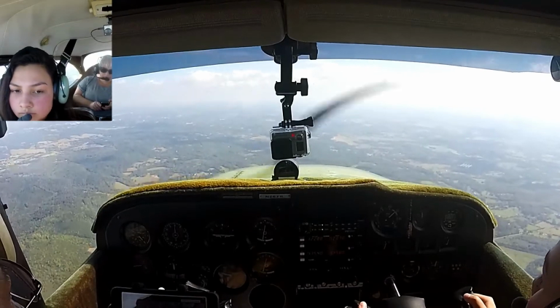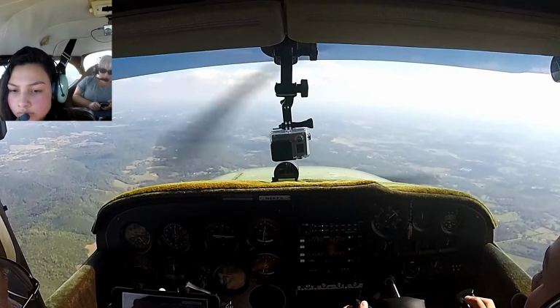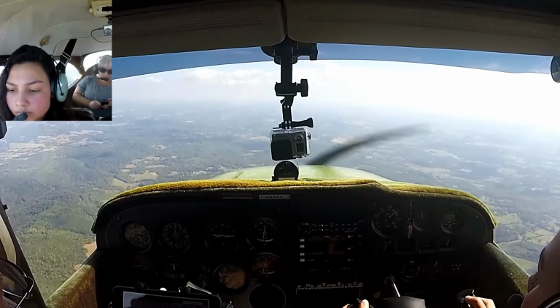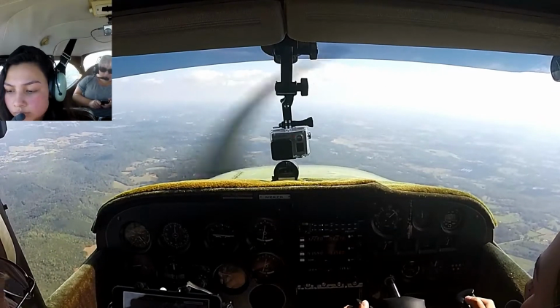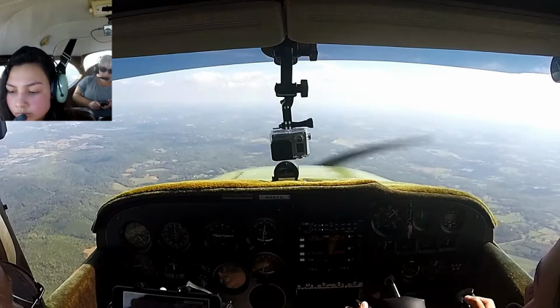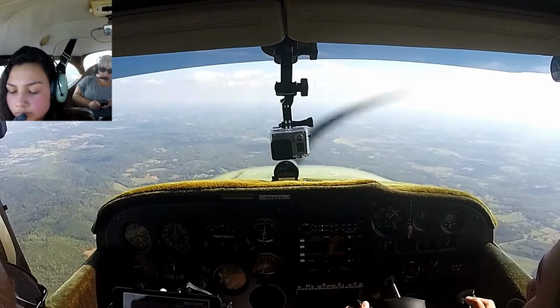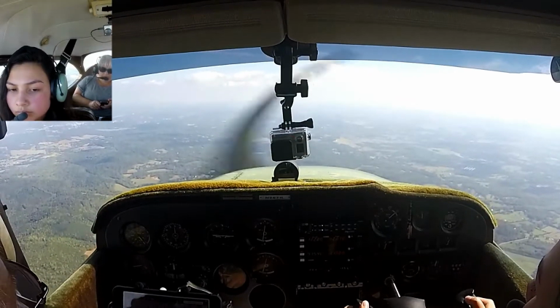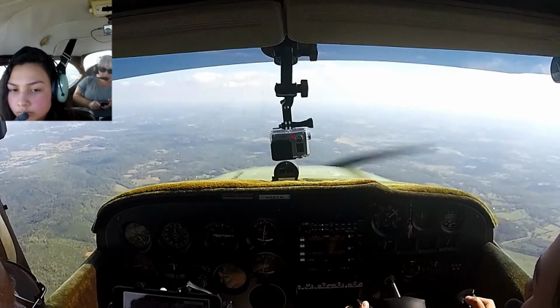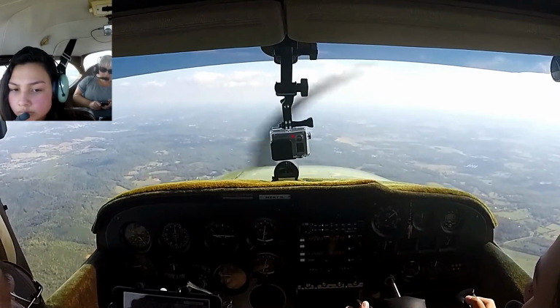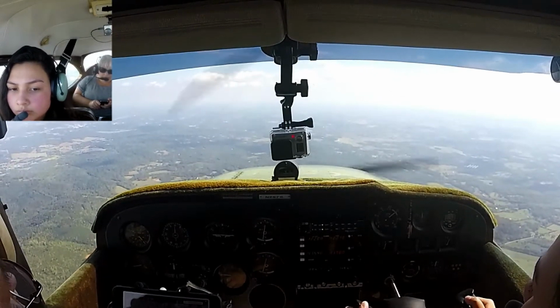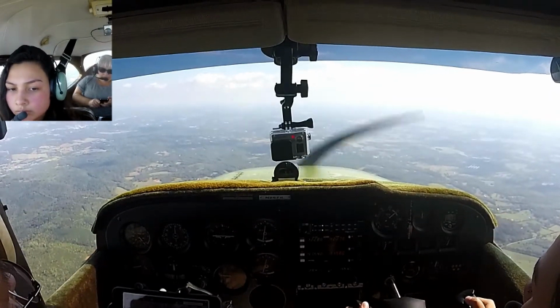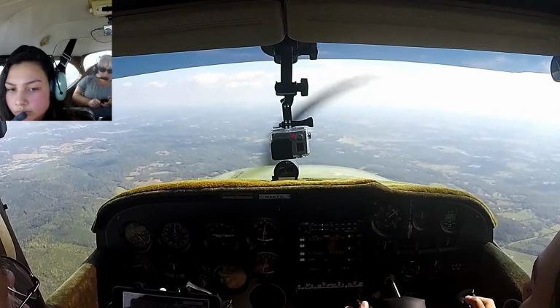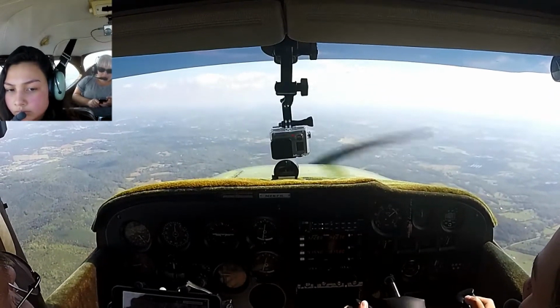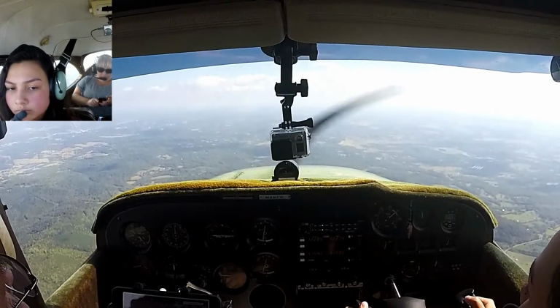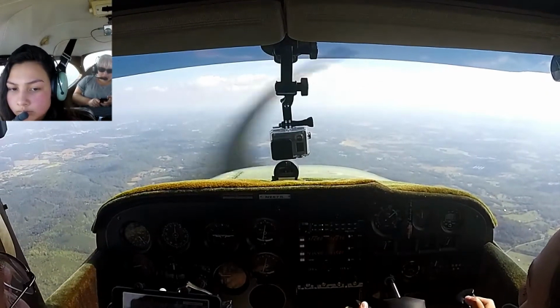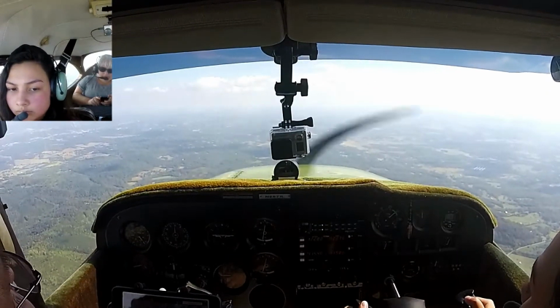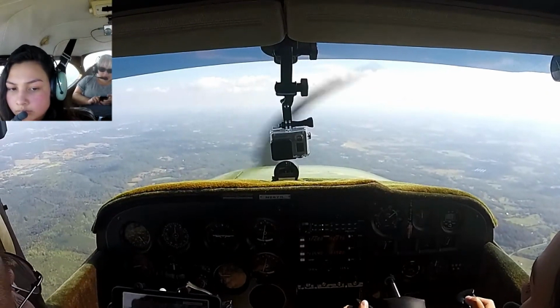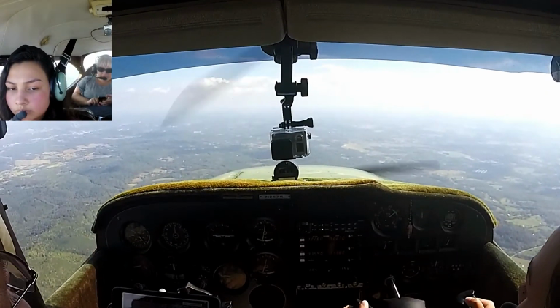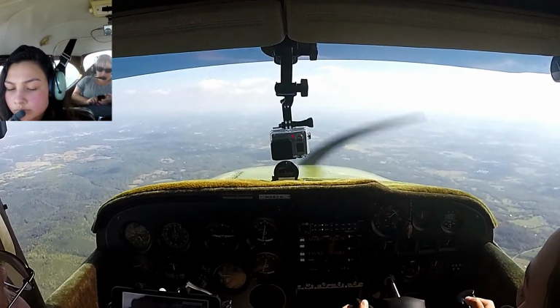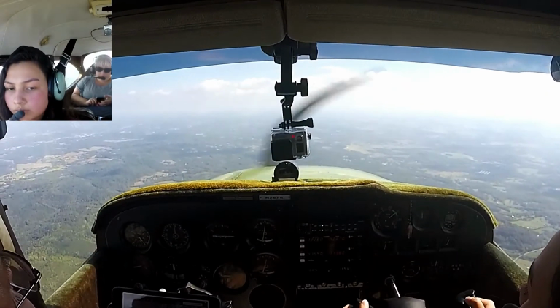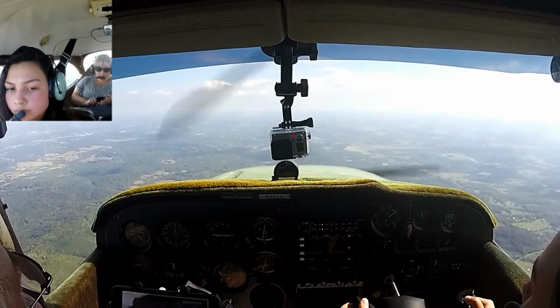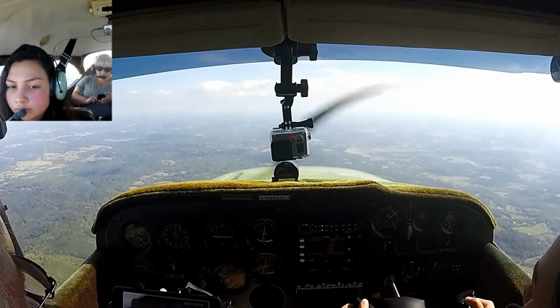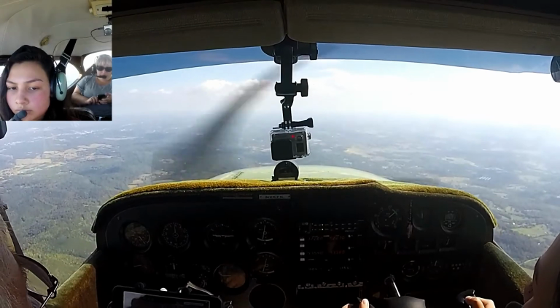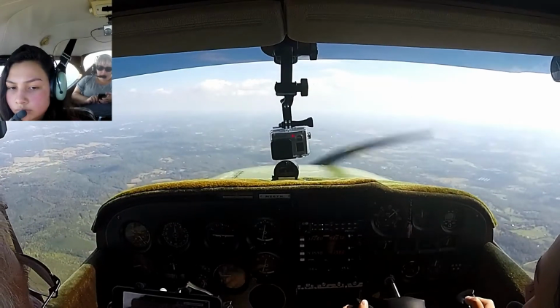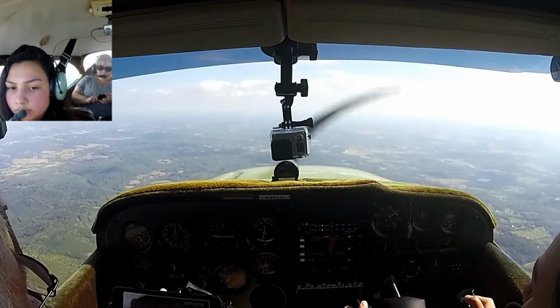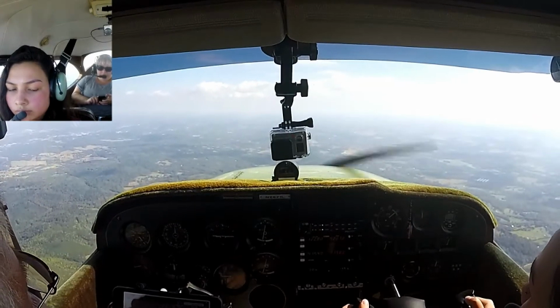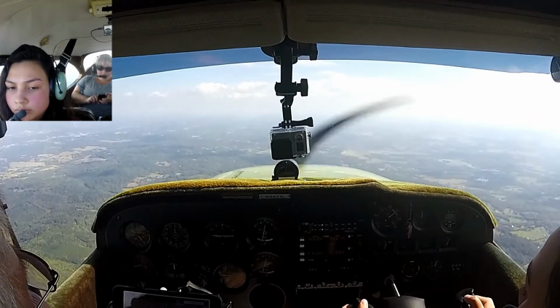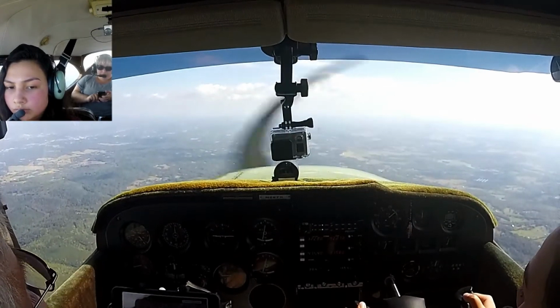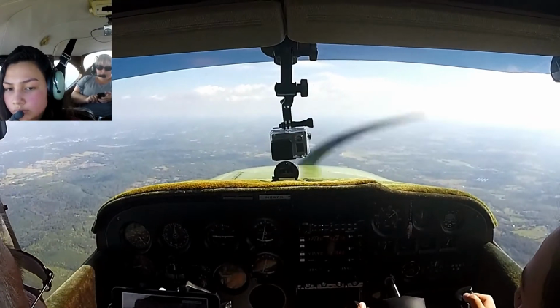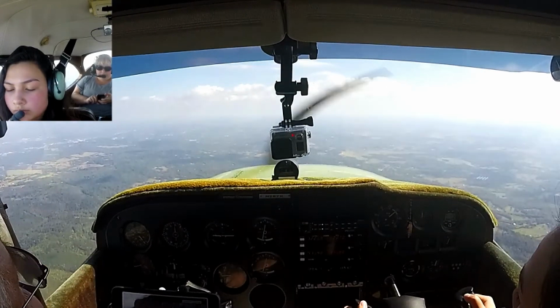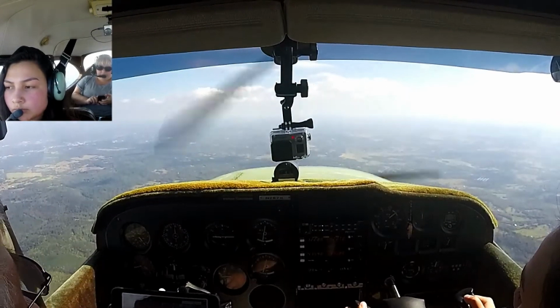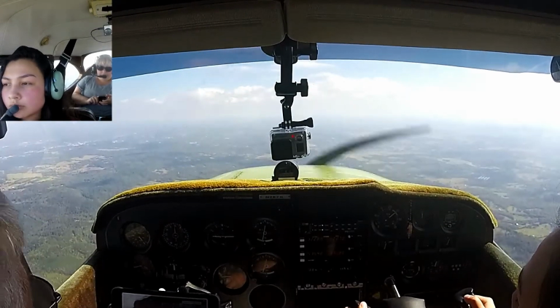LFA traffic, just 255, one trail, only five miles south, 2500 and down, LFA.